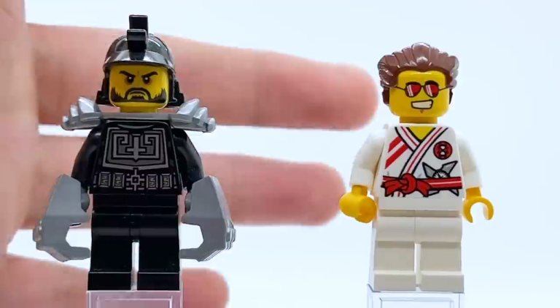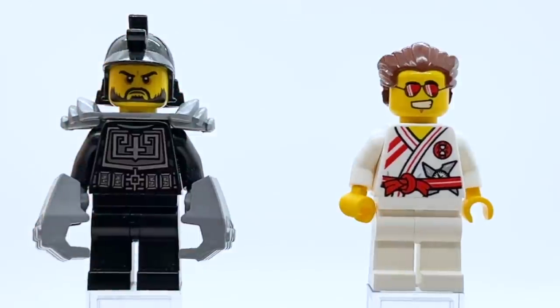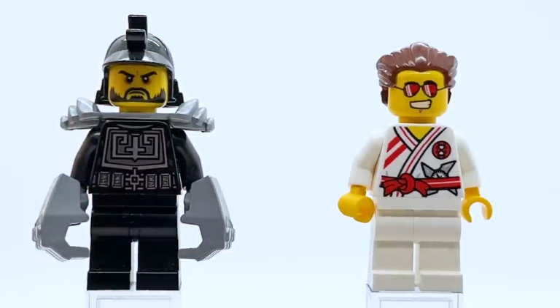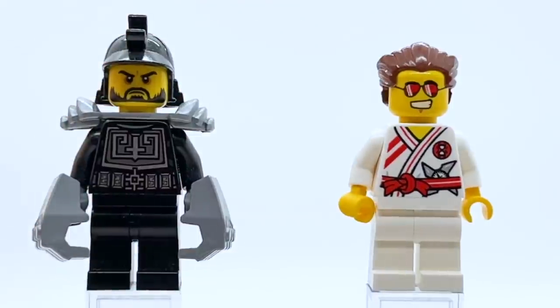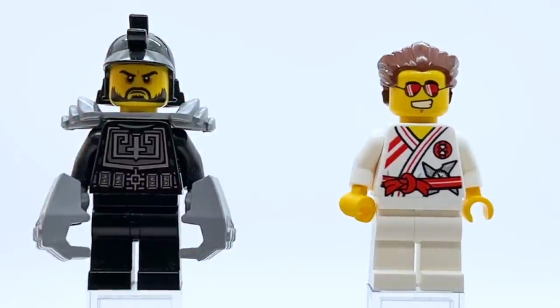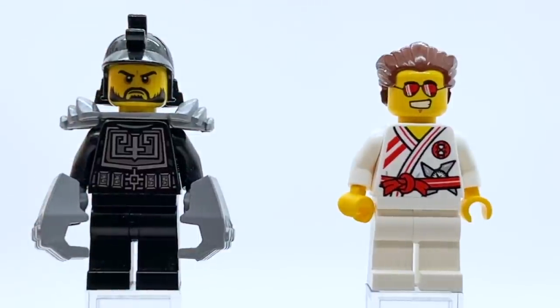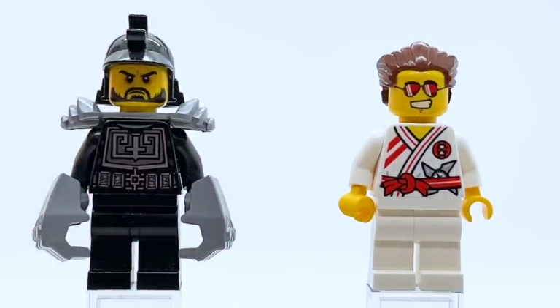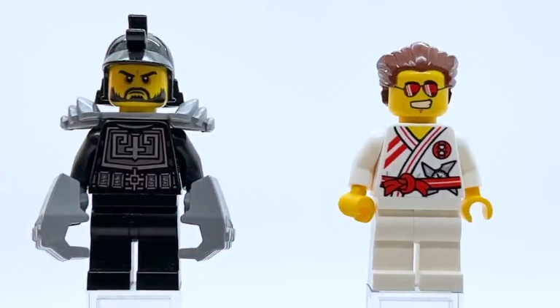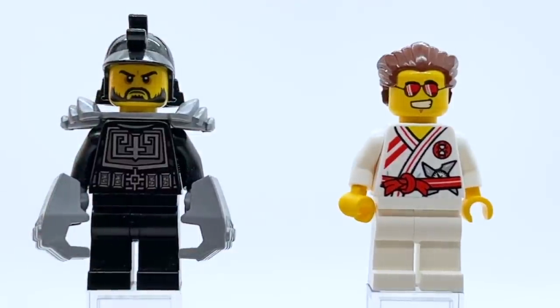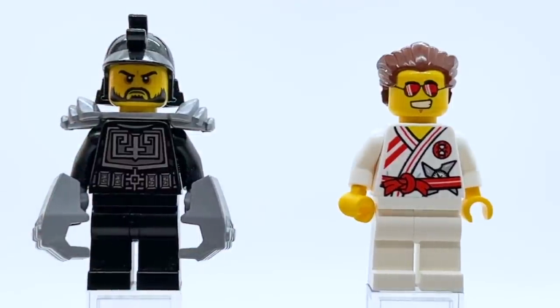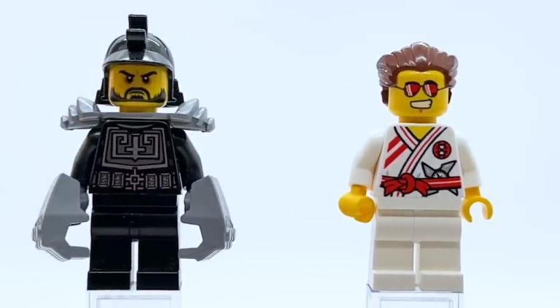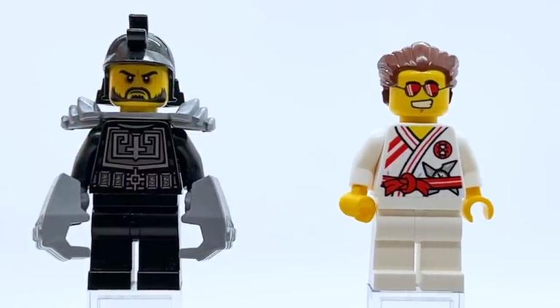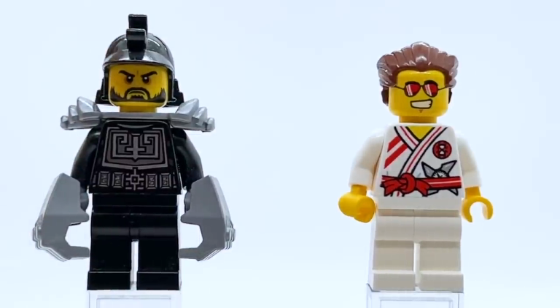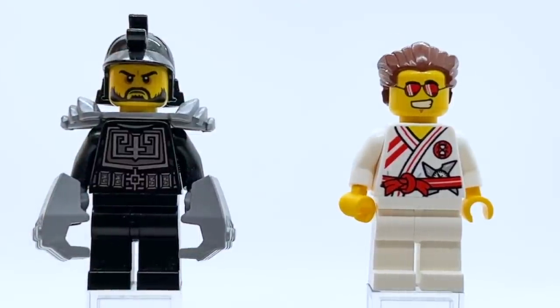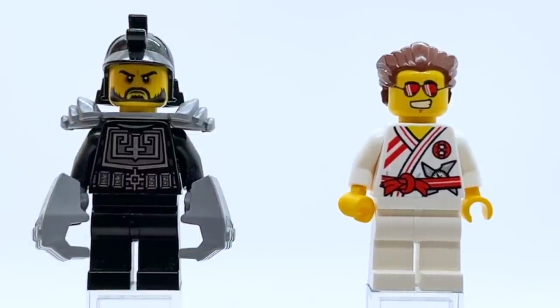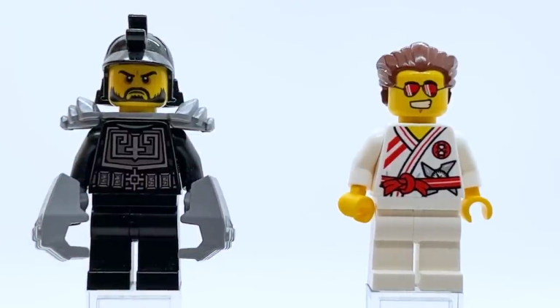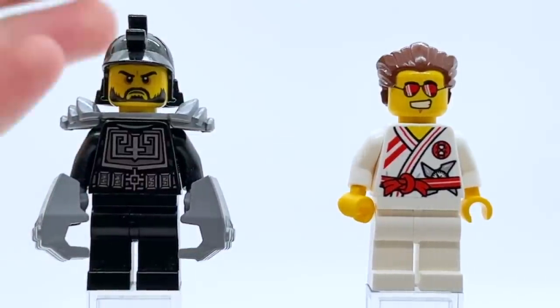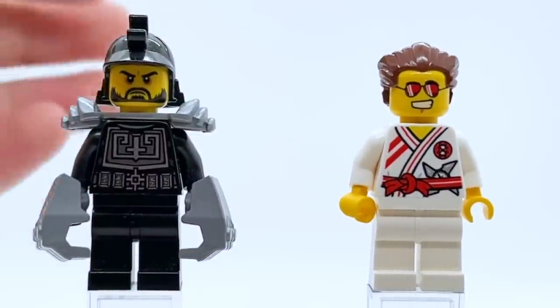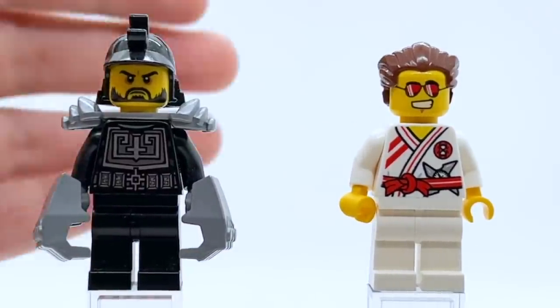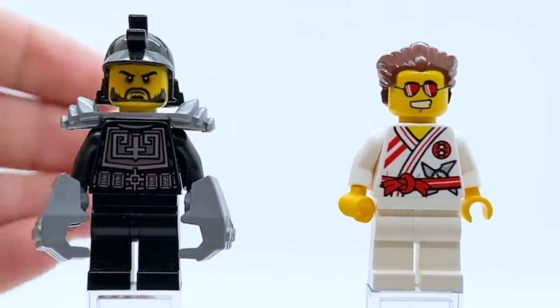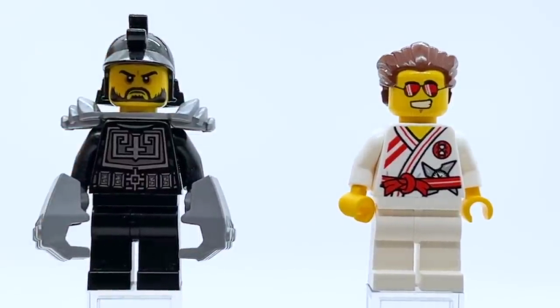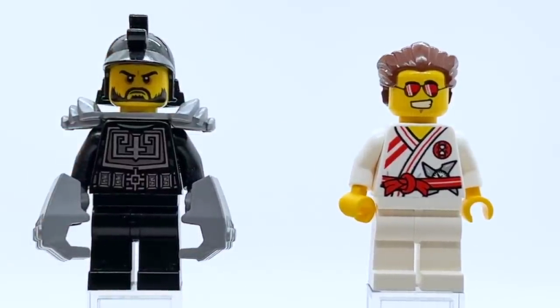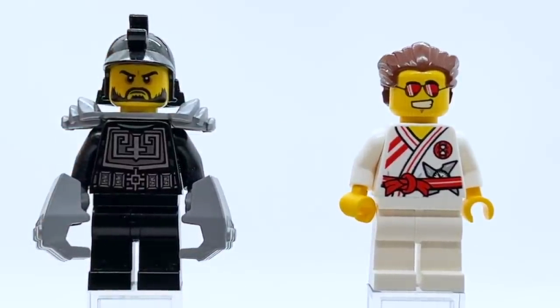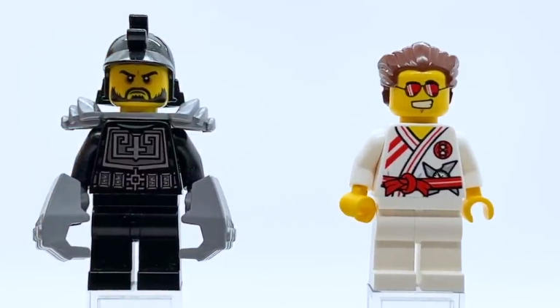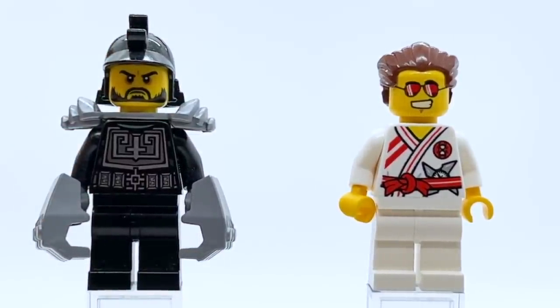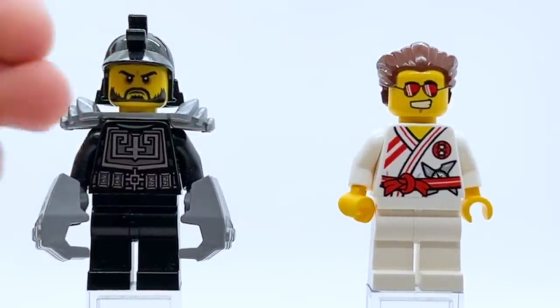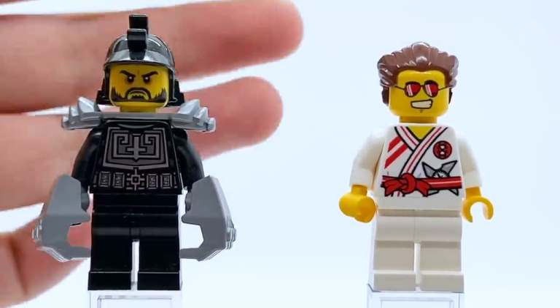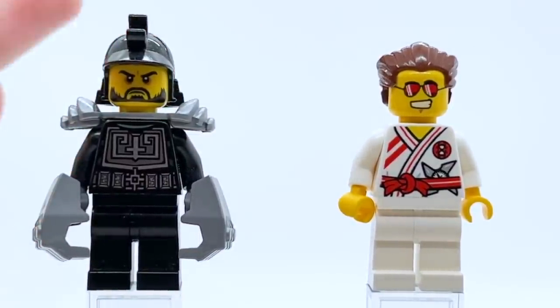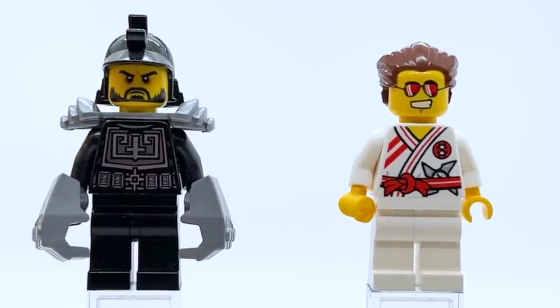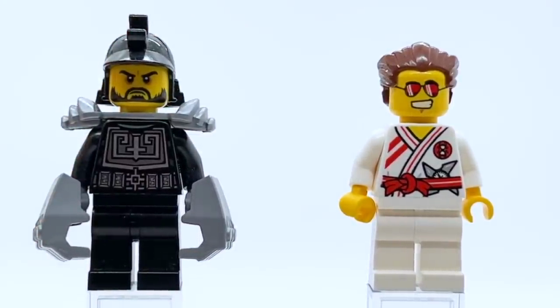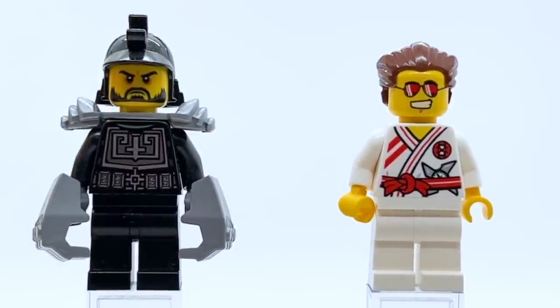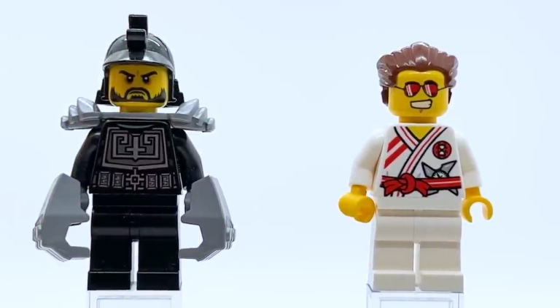Despite being one of the very first Elemental Master minifigures, Griffin Turner might even be my favorite one. Both Karloff and Griffin Turner are just perfect — translated from the show so well, capturing their personality and their outfits. I couldn't be happier with them.